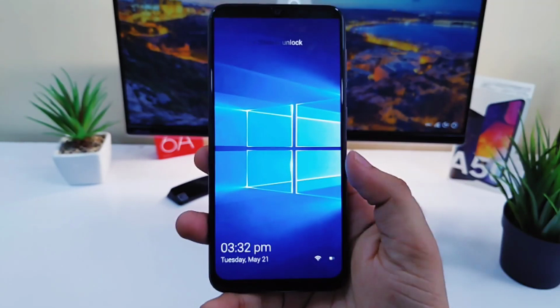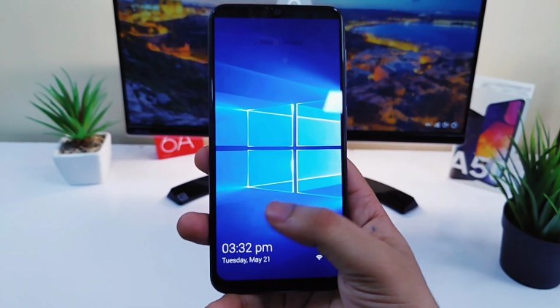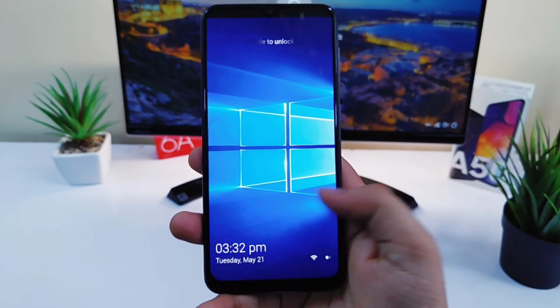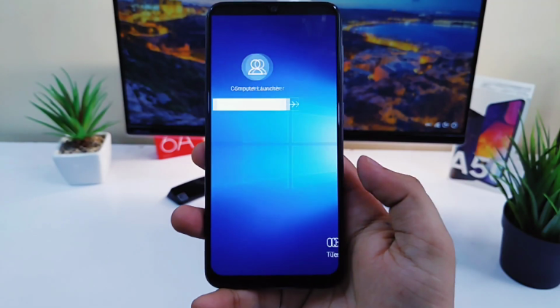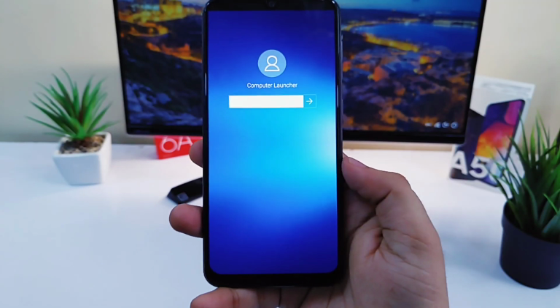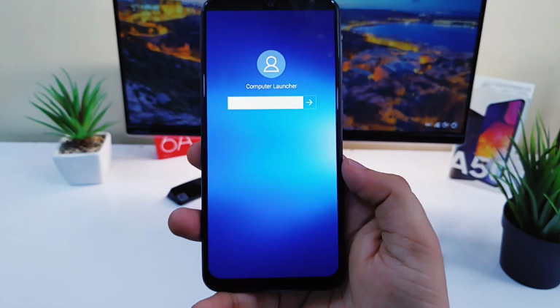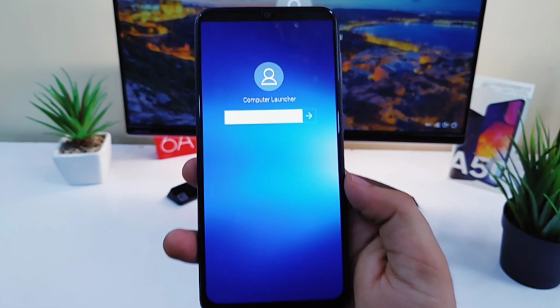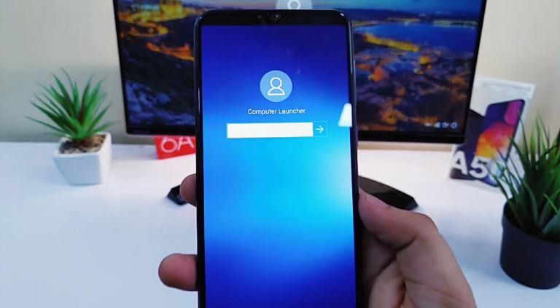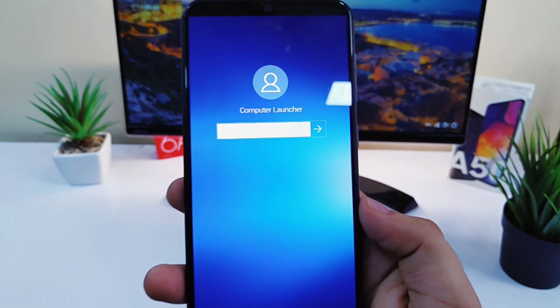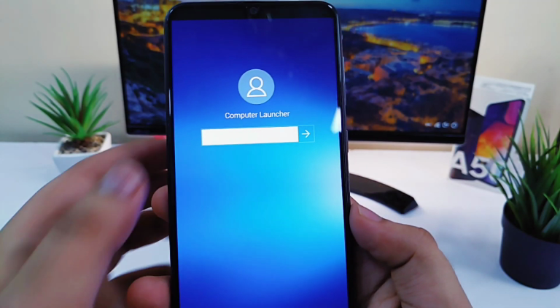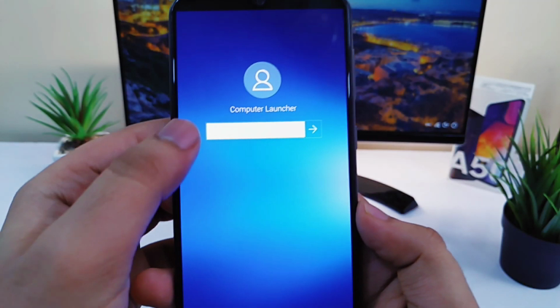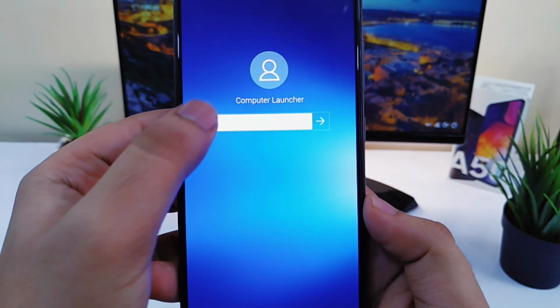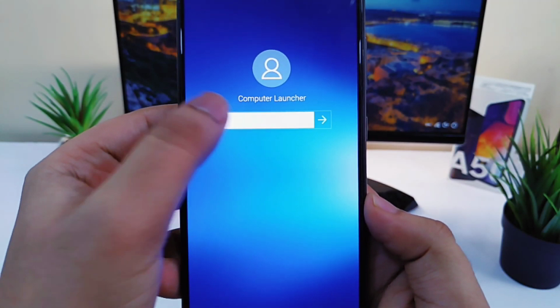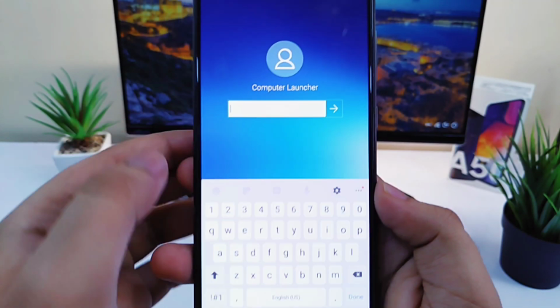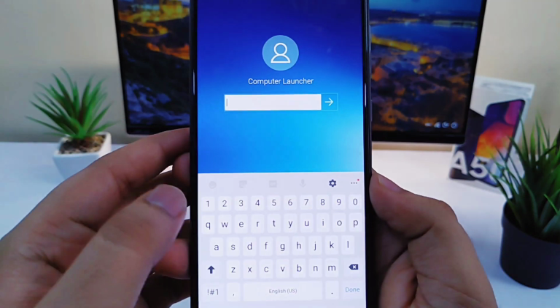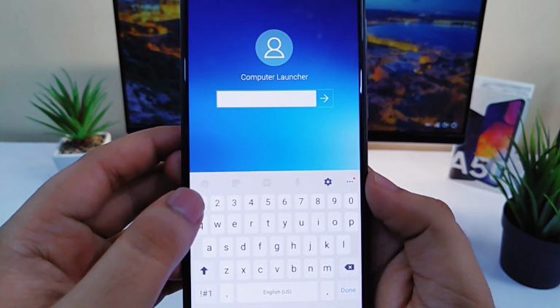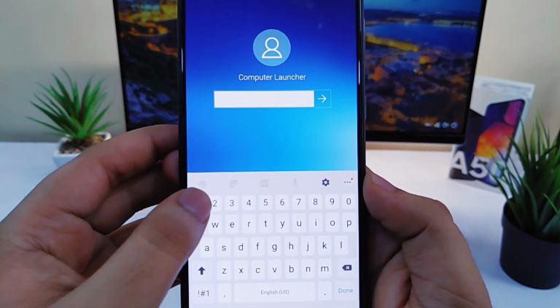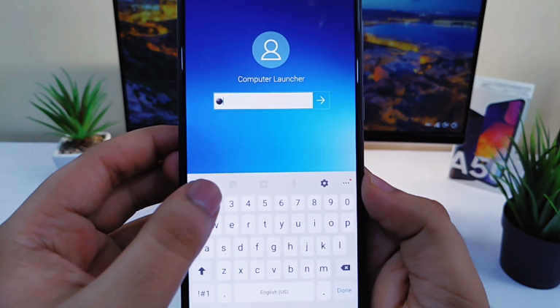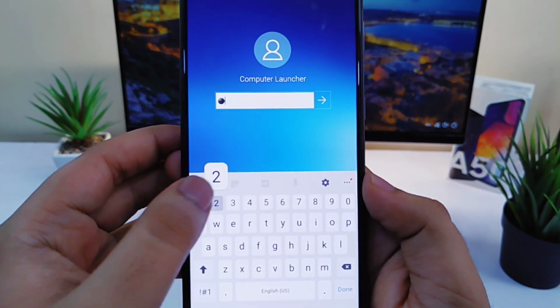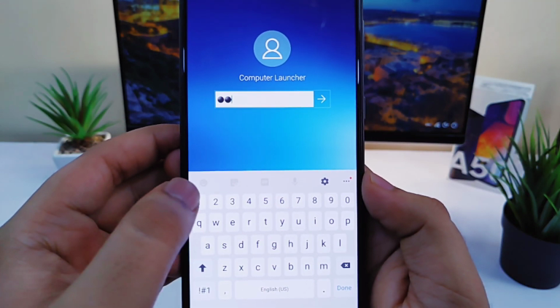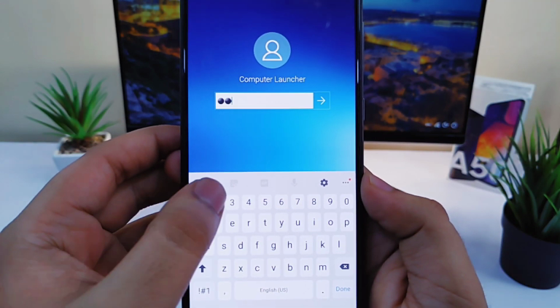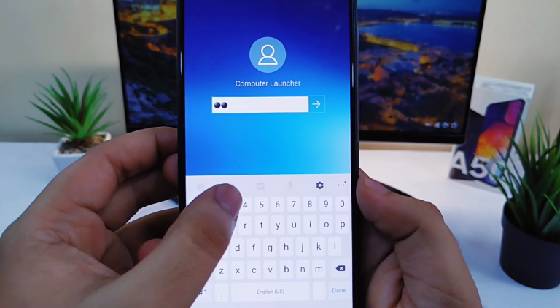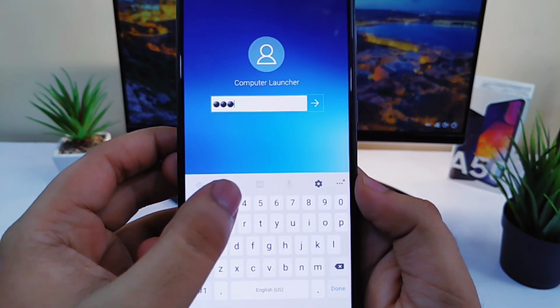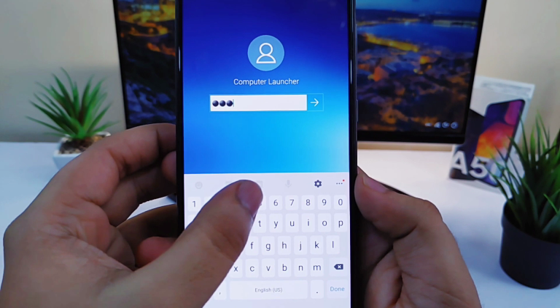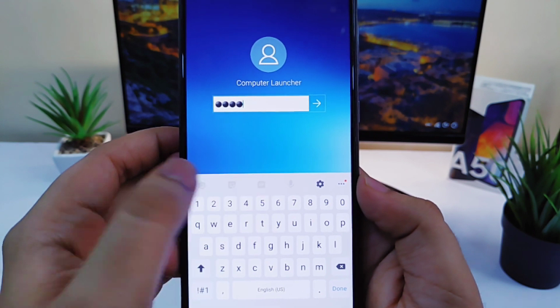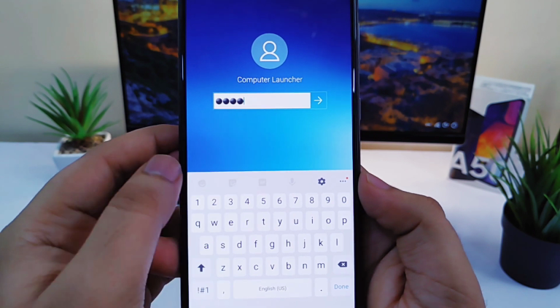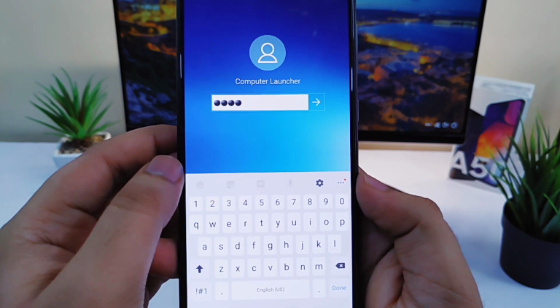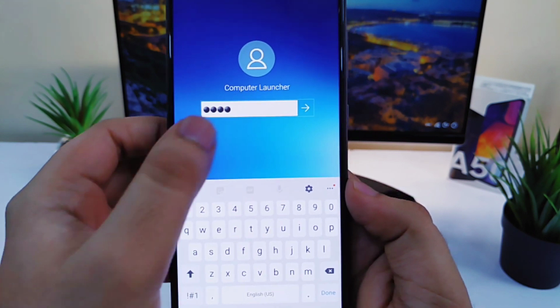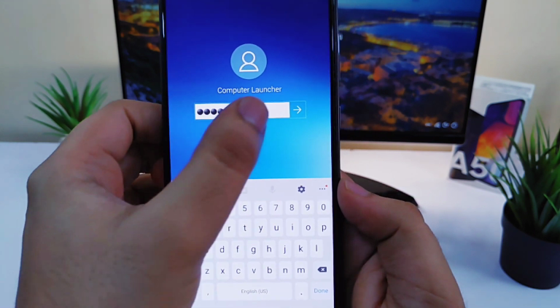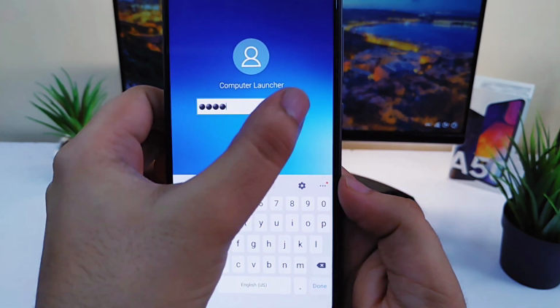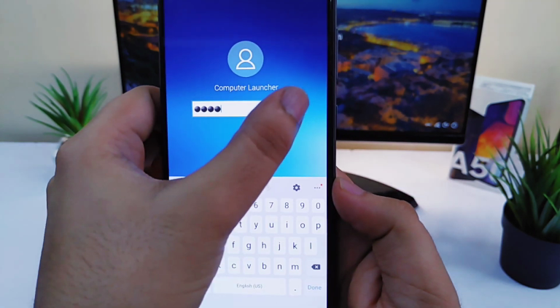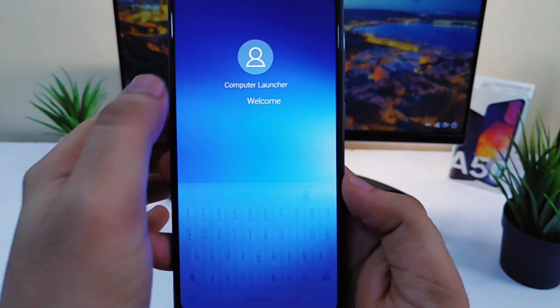But the best part of this launcher is the lock screen. You can change the lock screen and make it look like a Windows lock screen as well.